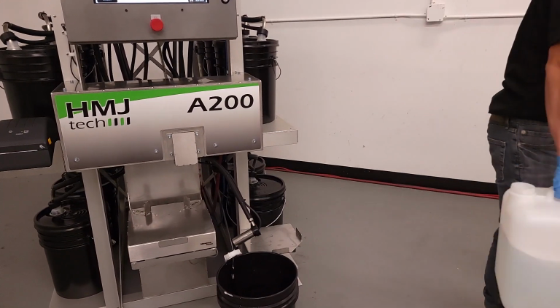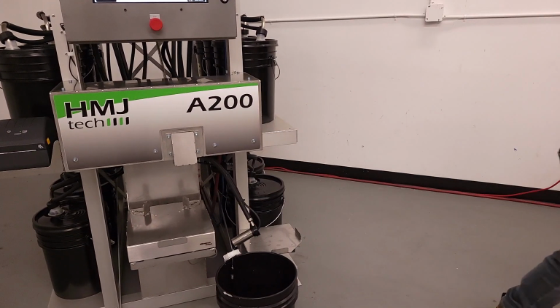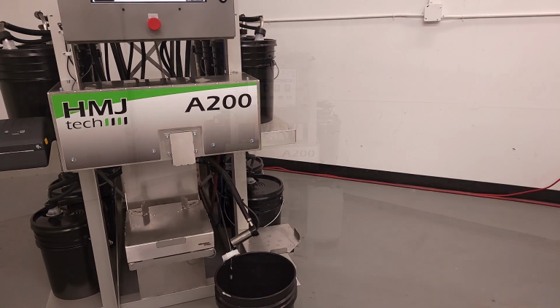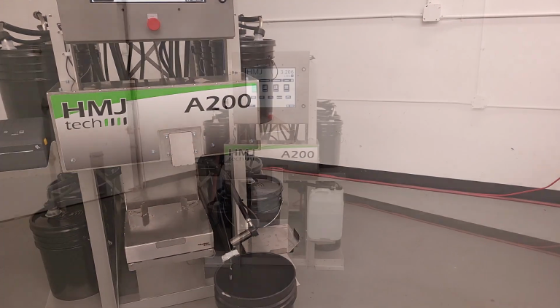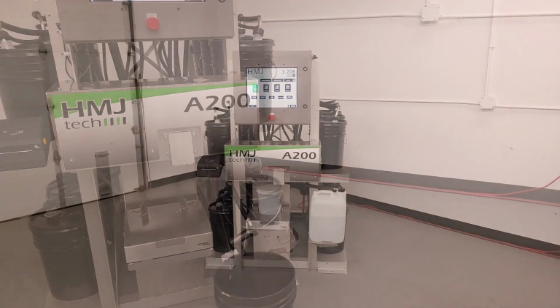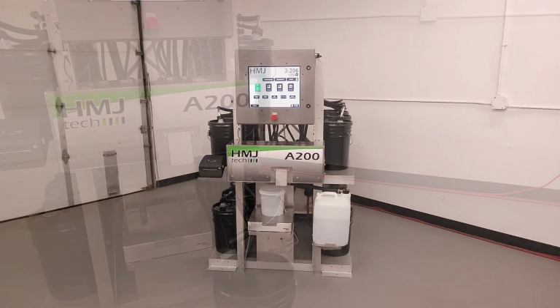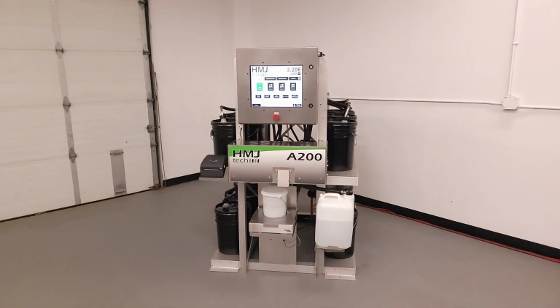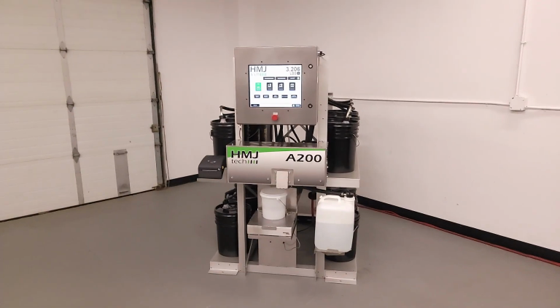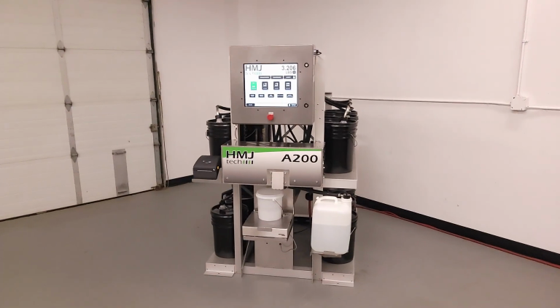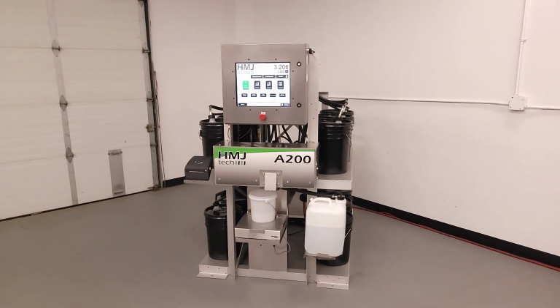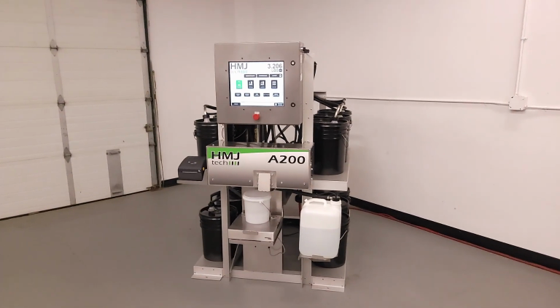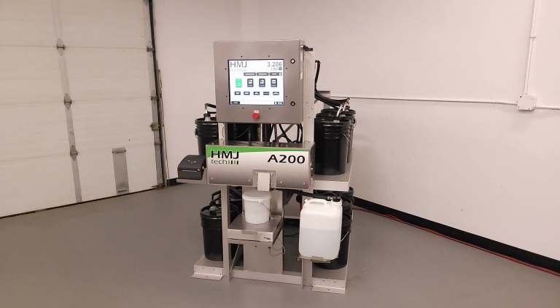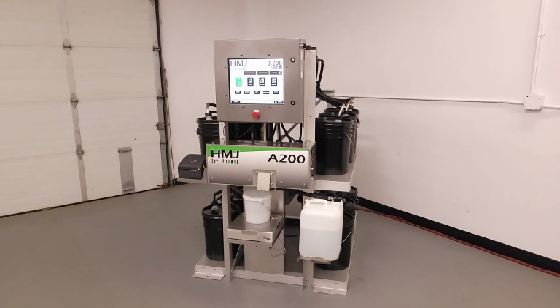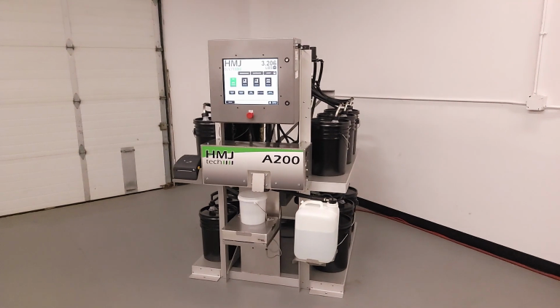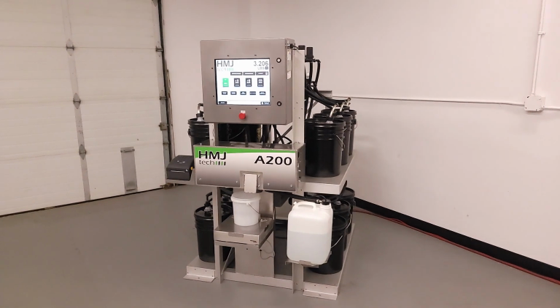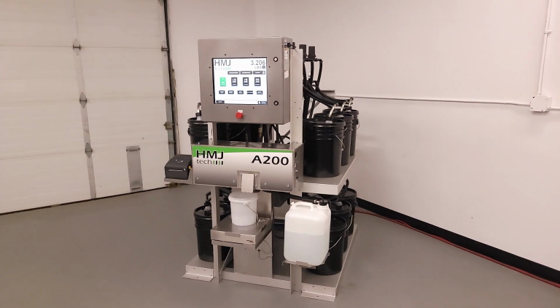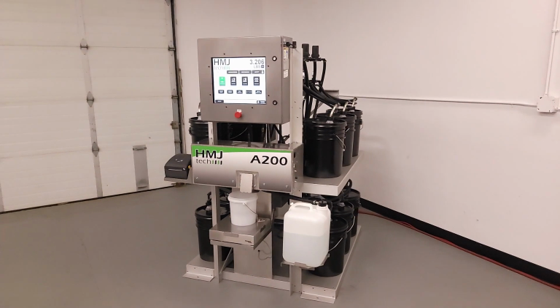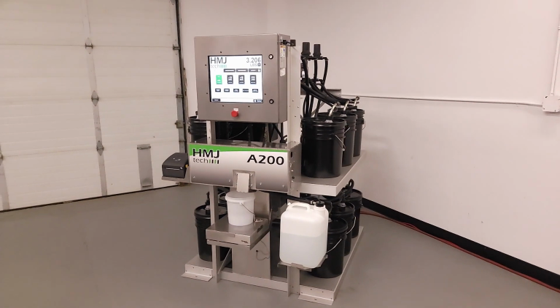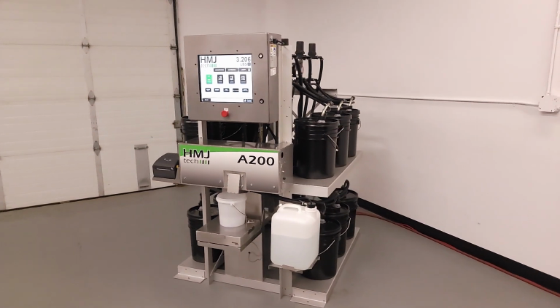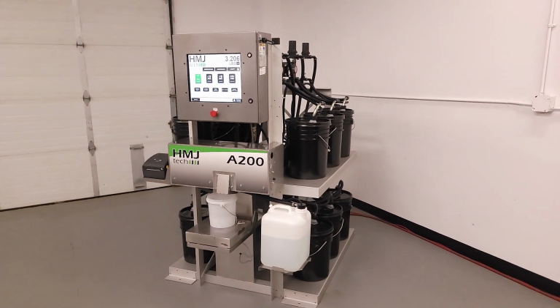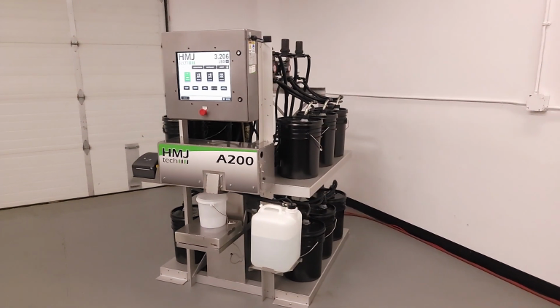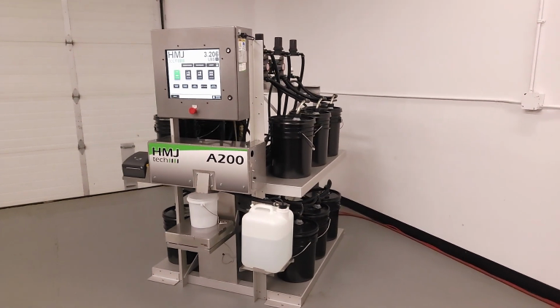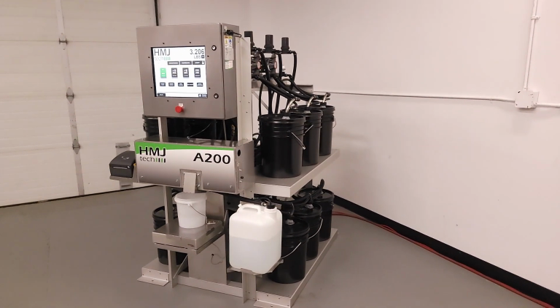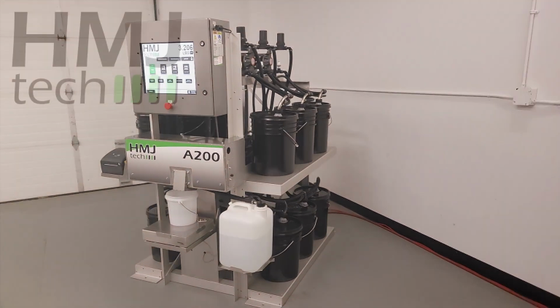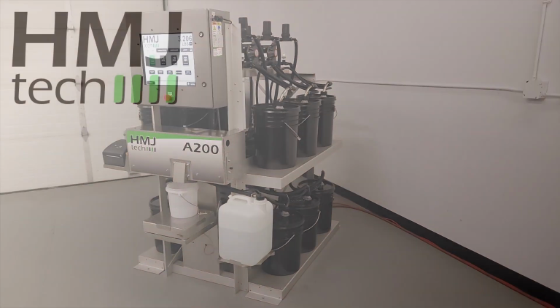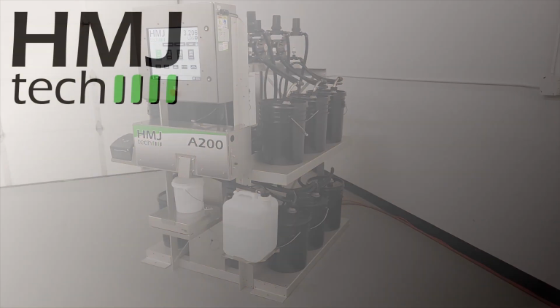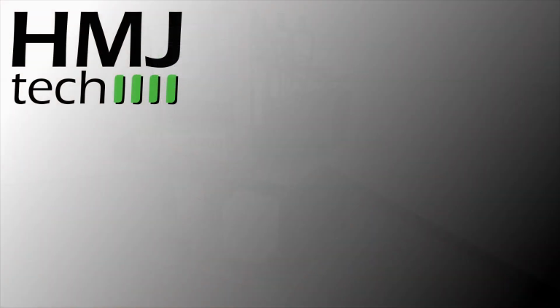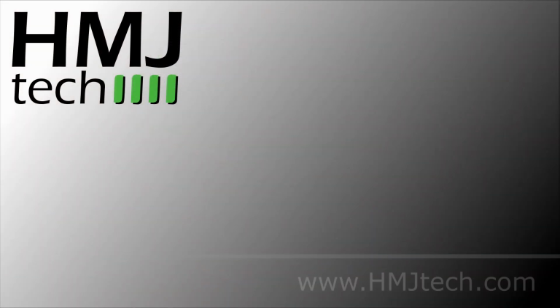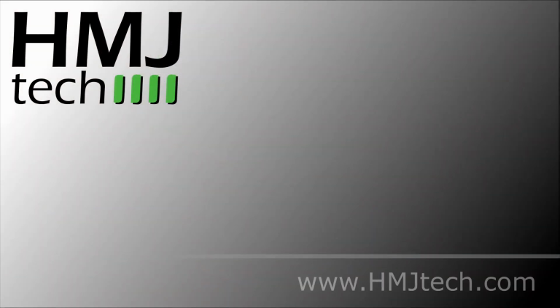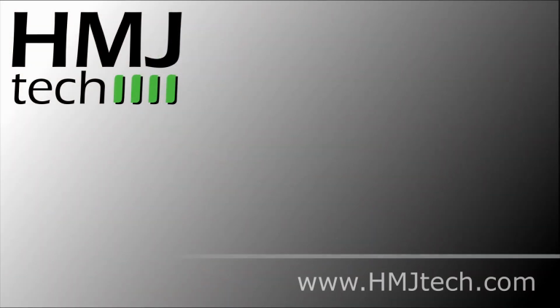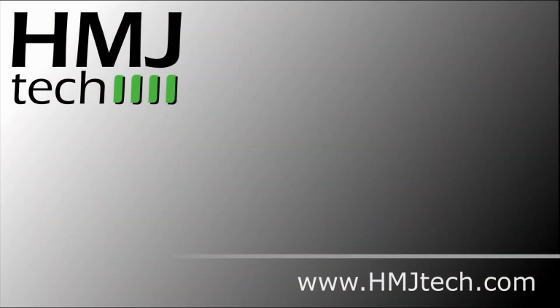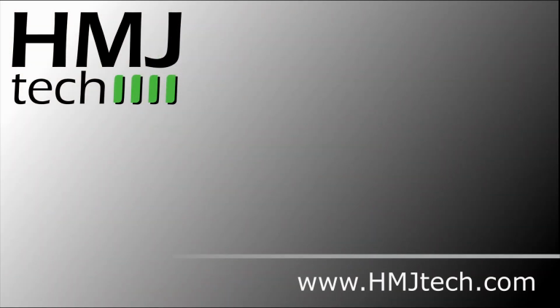For a full list of features and performance specifications, or for sales contacts, please visit us at hmjtech.com.